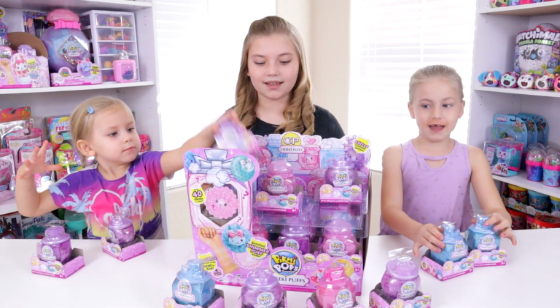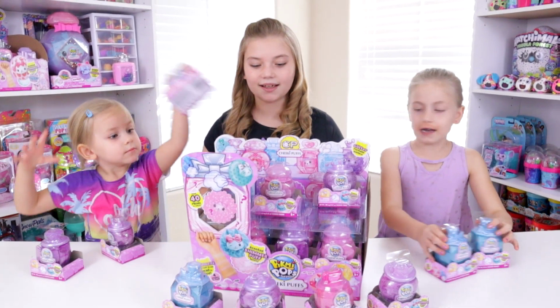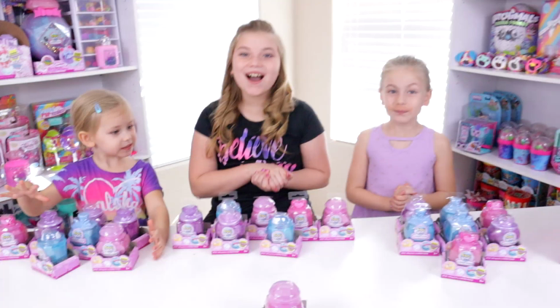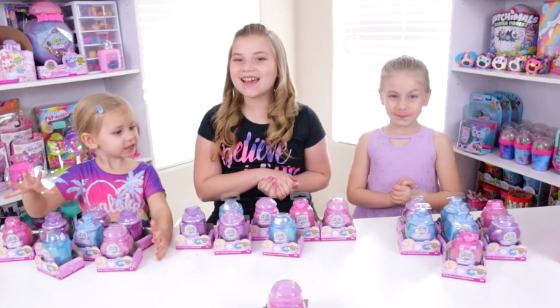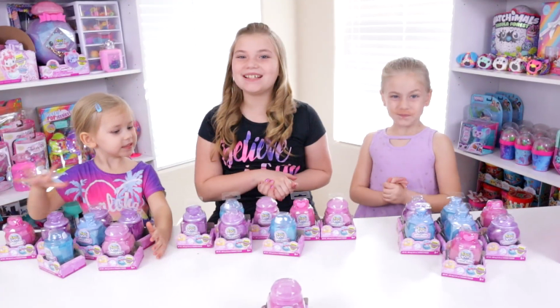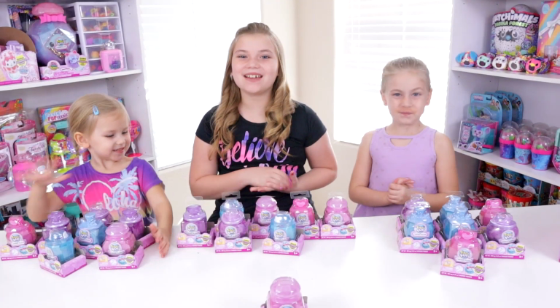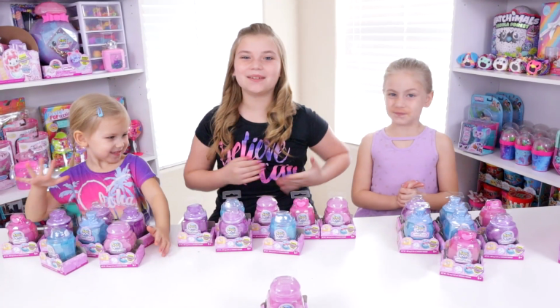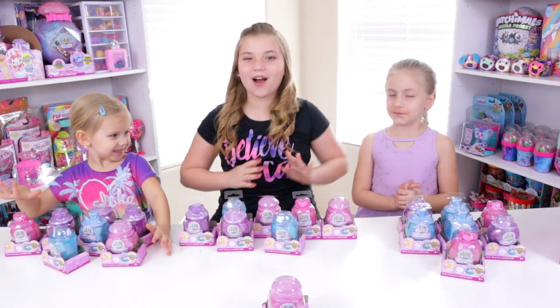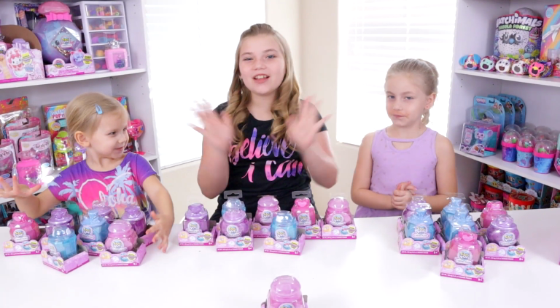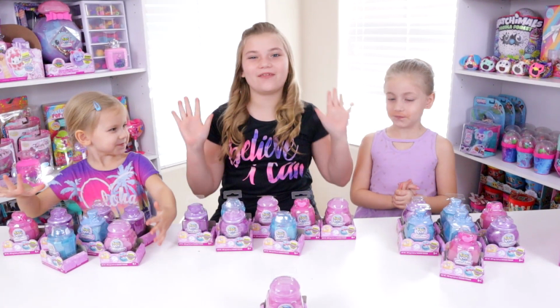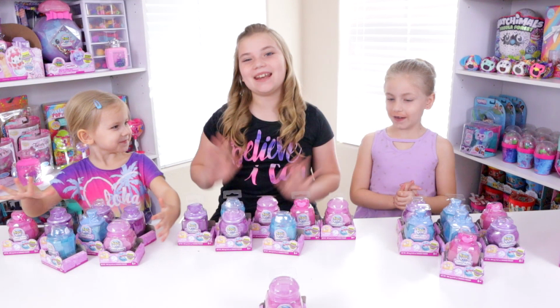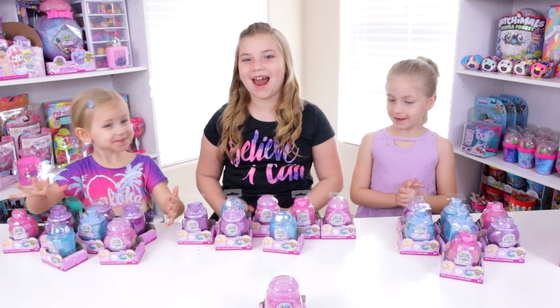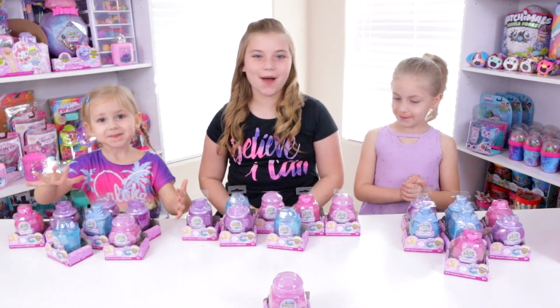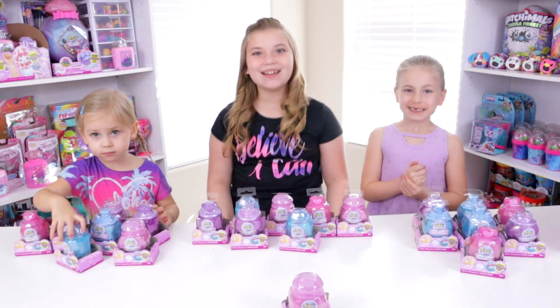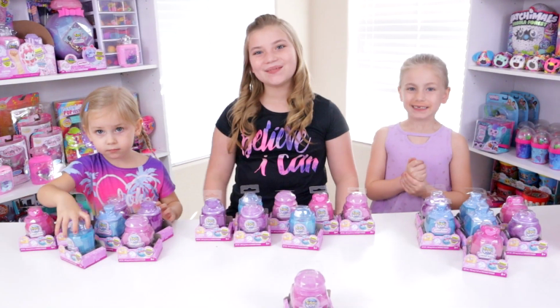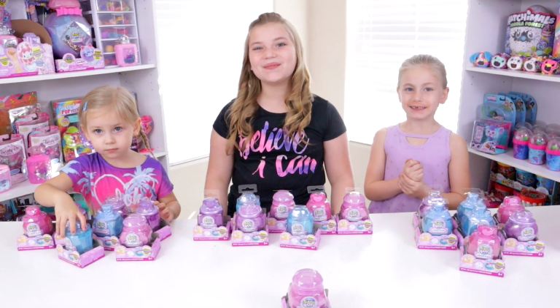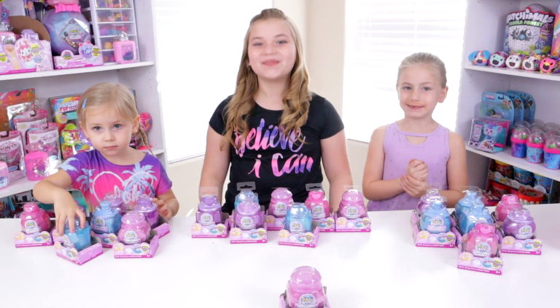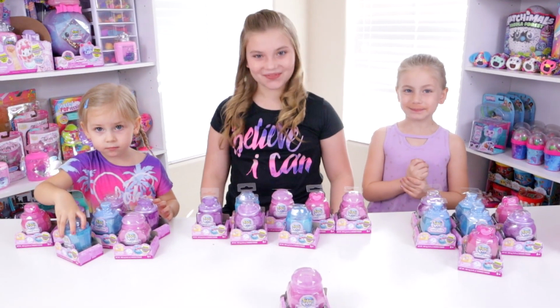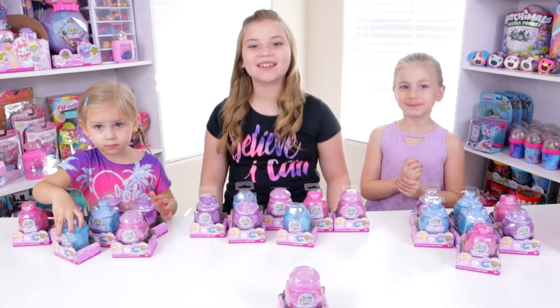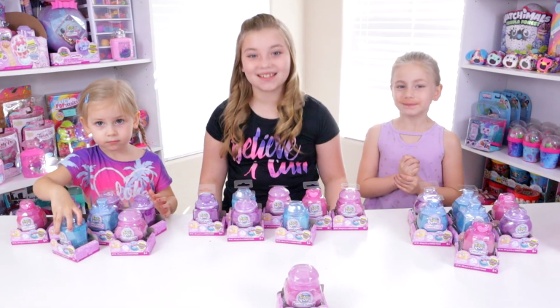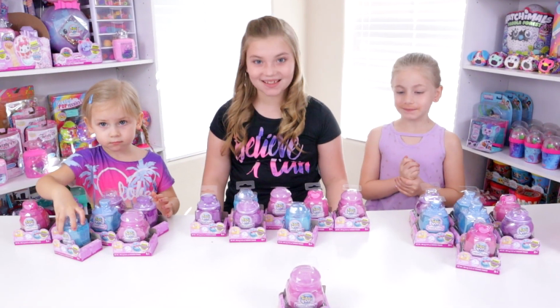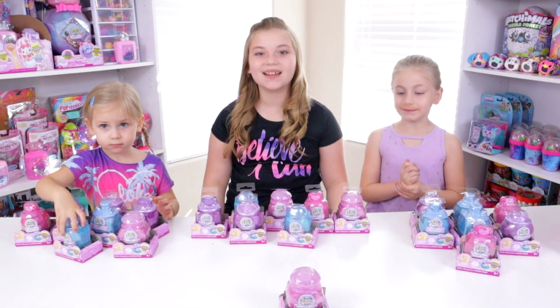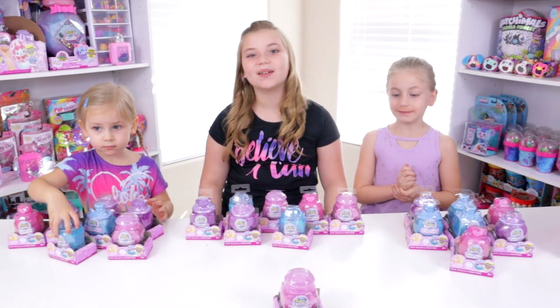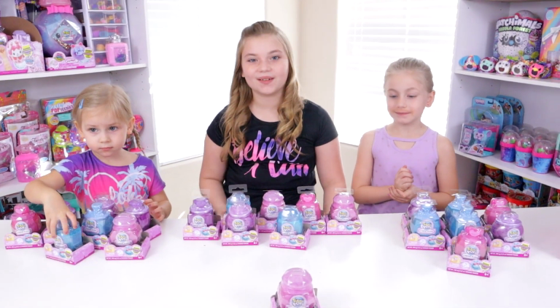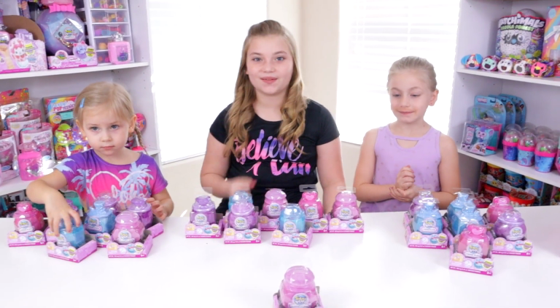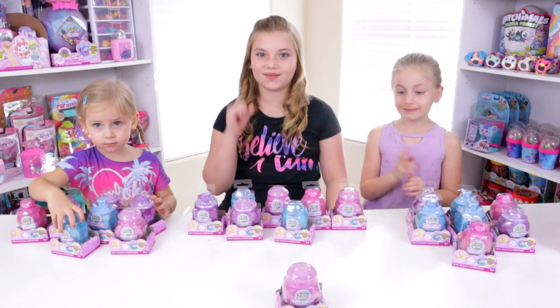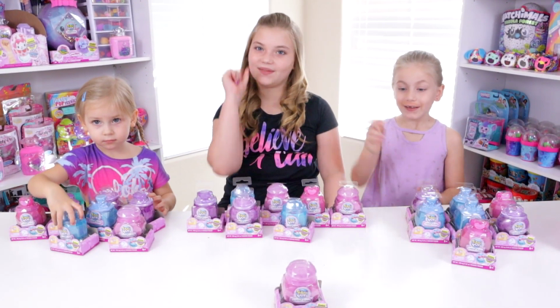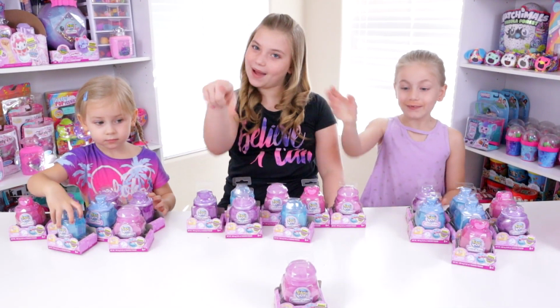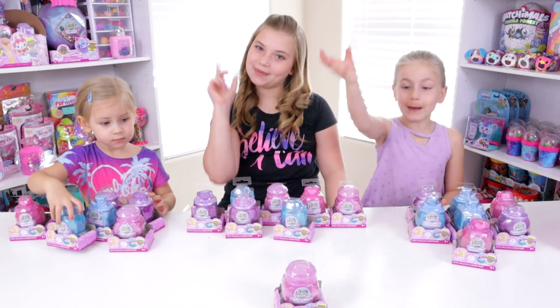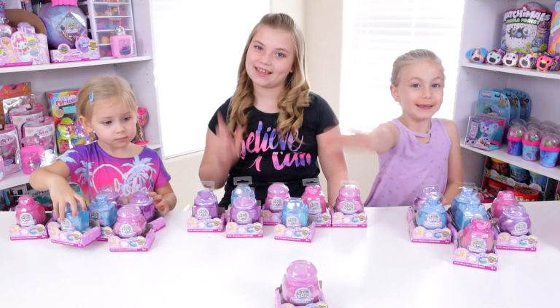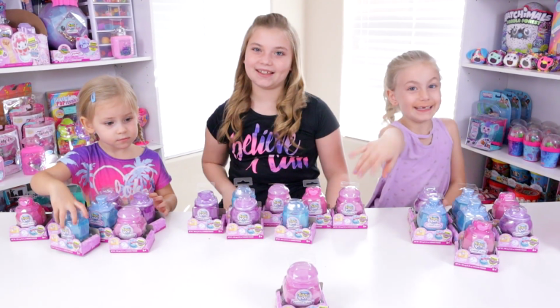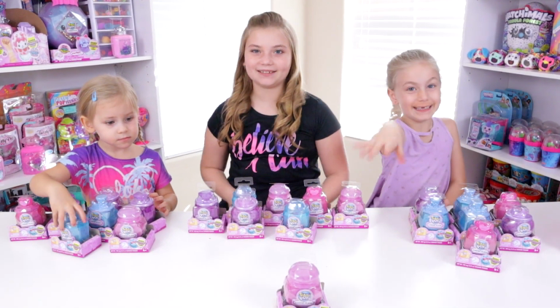I really like these colors. These bottles are really awesome. We got them all divided up — each girl gets seven and there's one left over for Mommy to open.